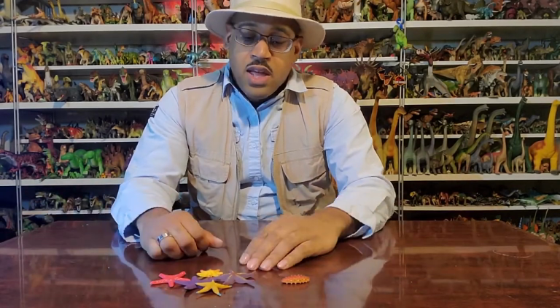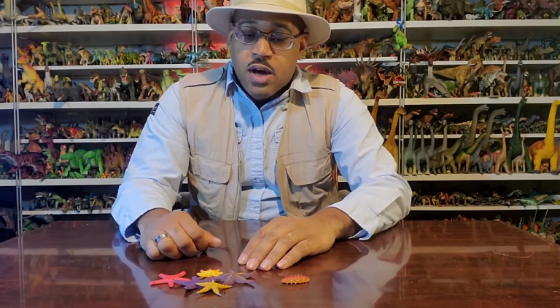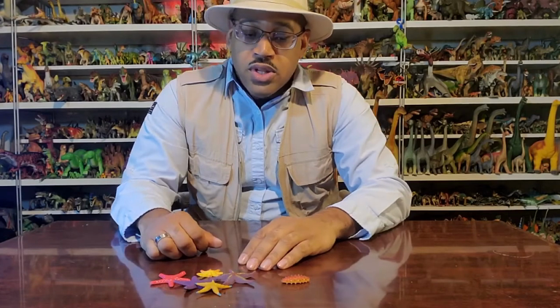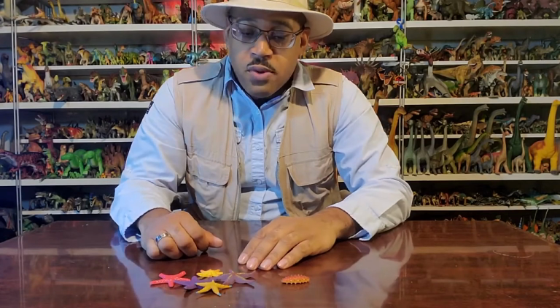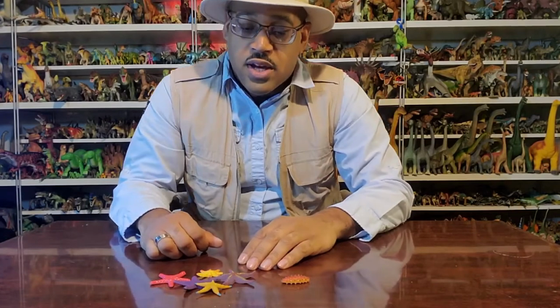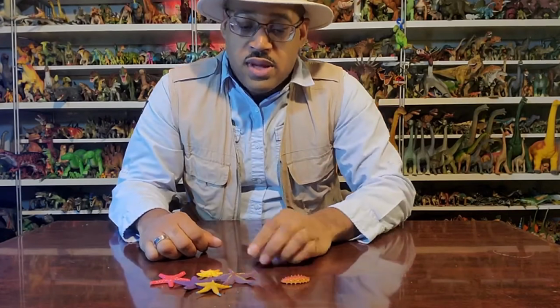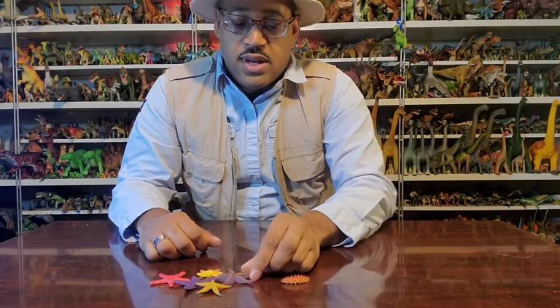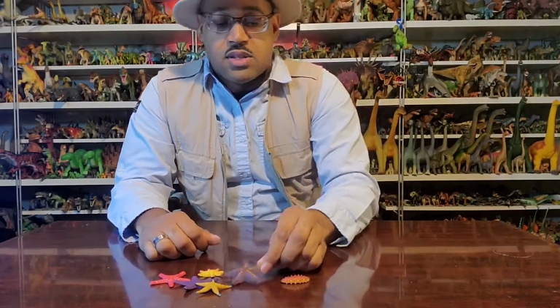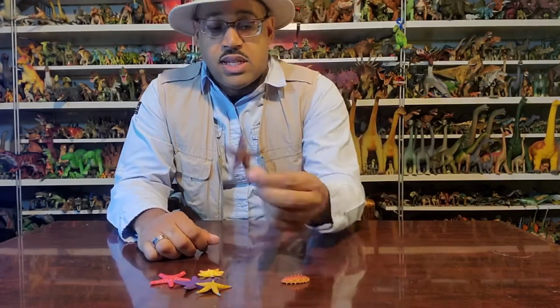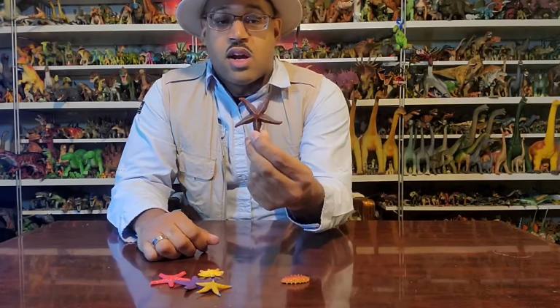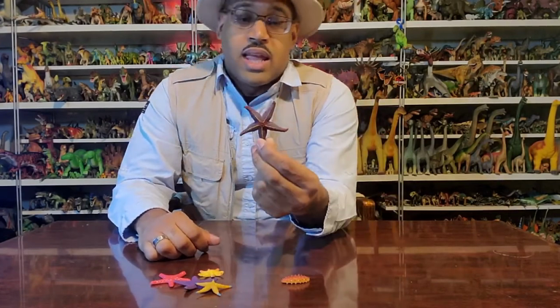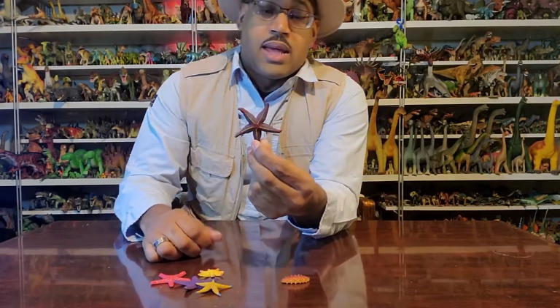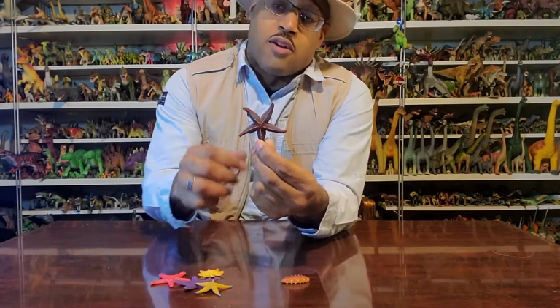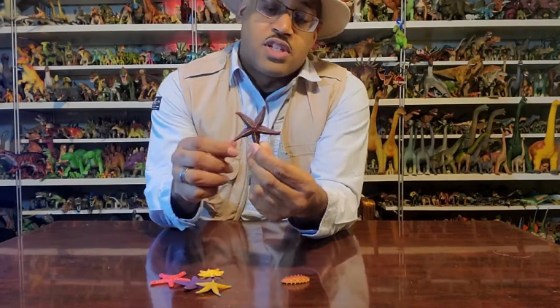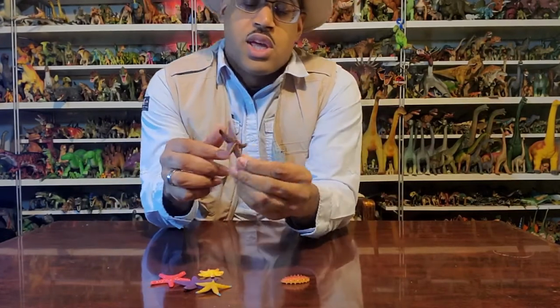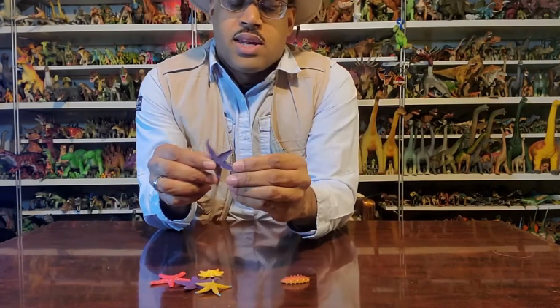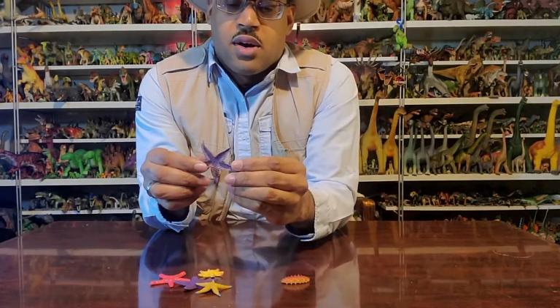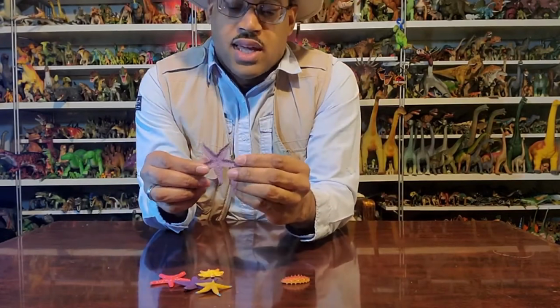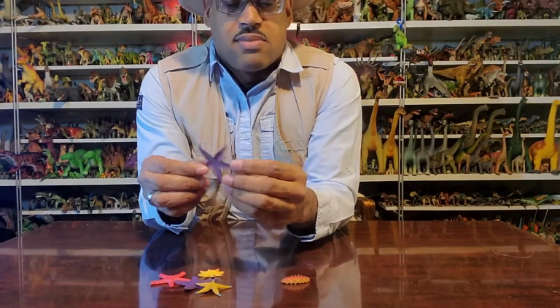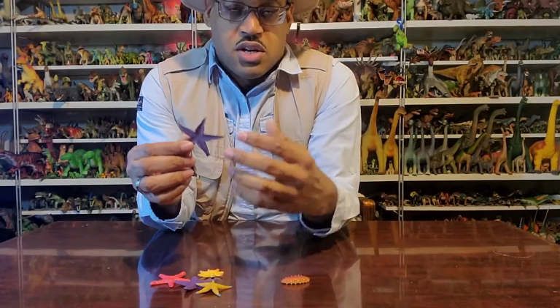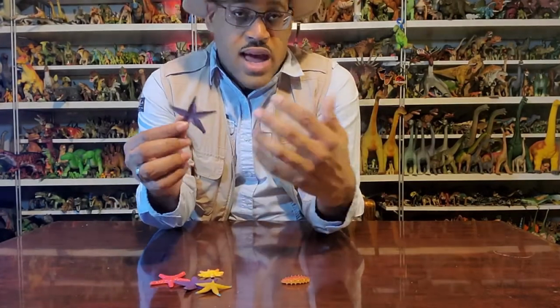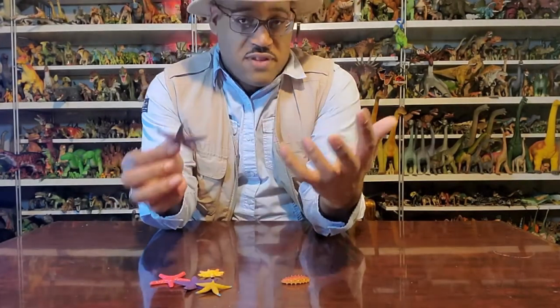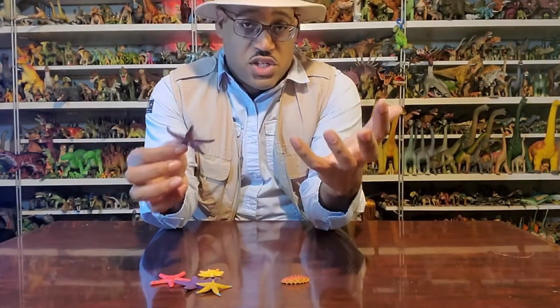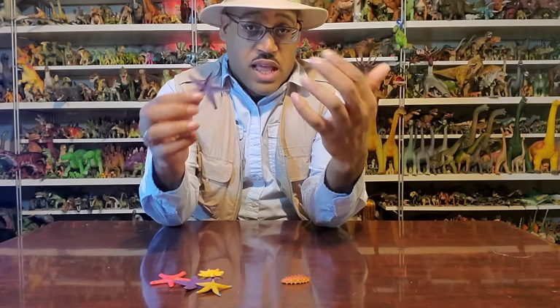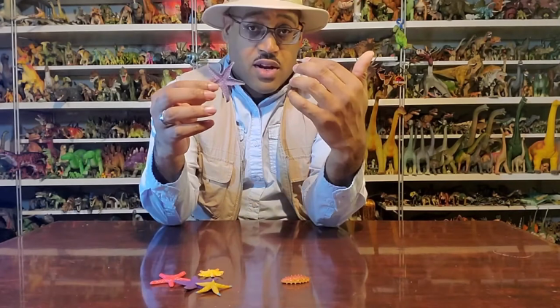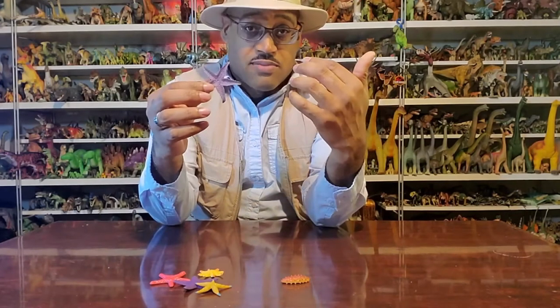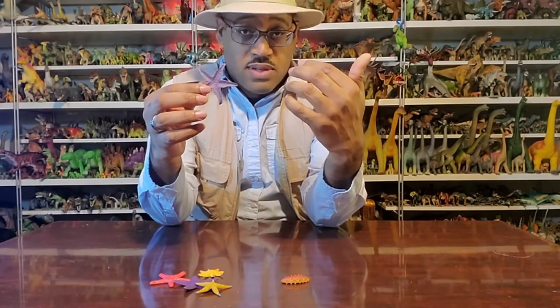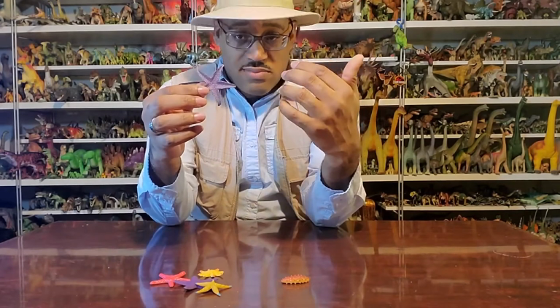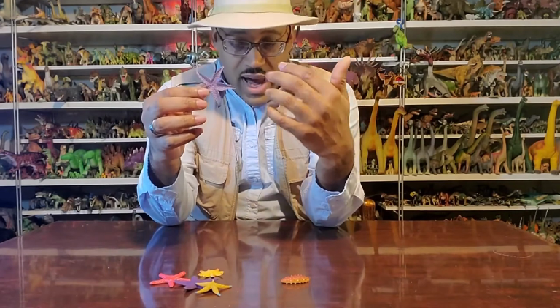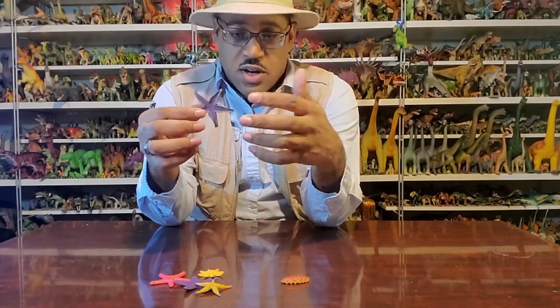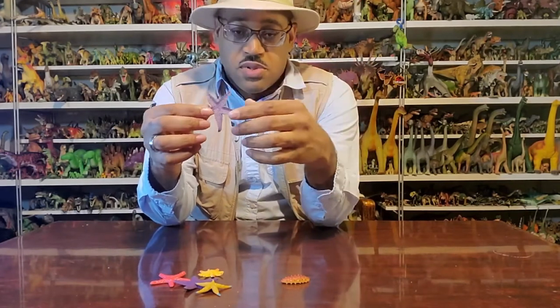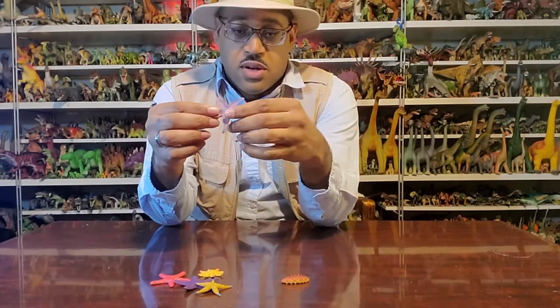Now one thing to point out is we have a sea star, also known as a starfish. They're not fish — they are echinoderms.